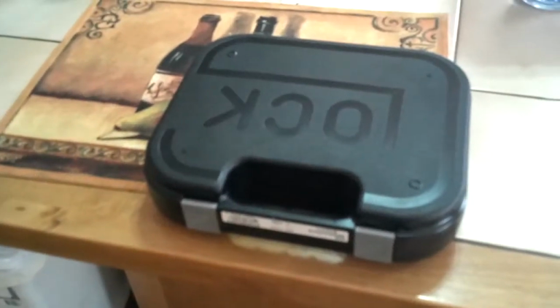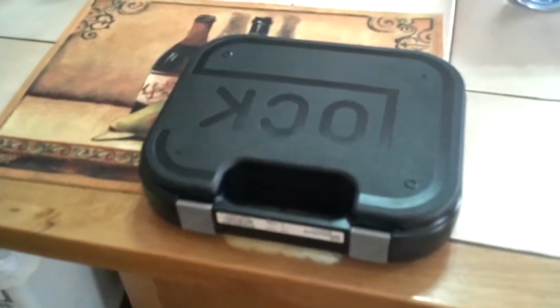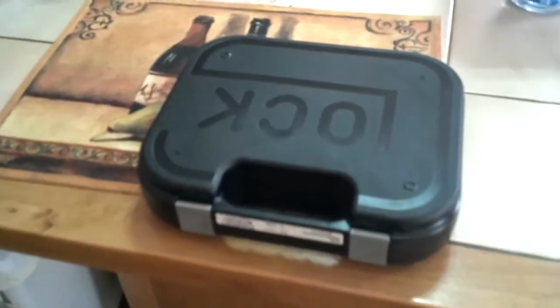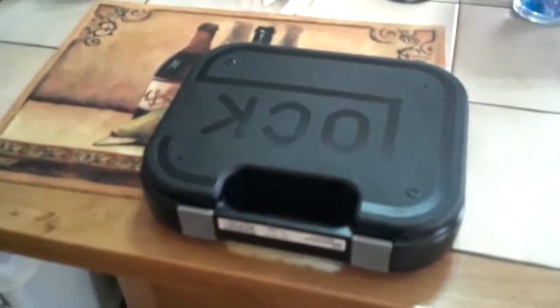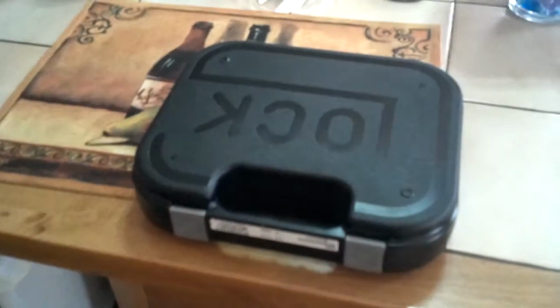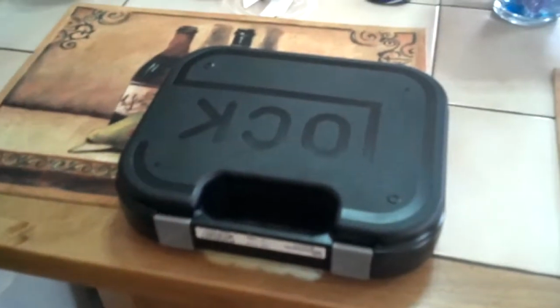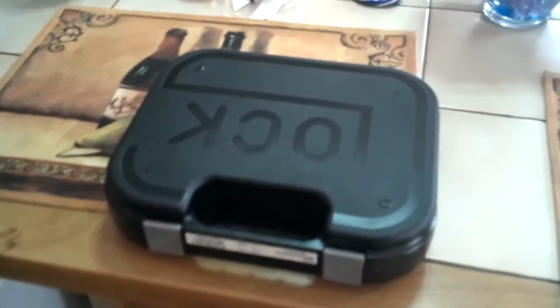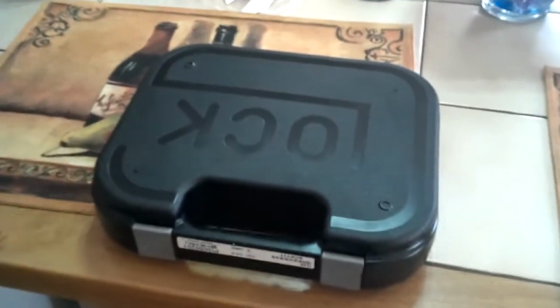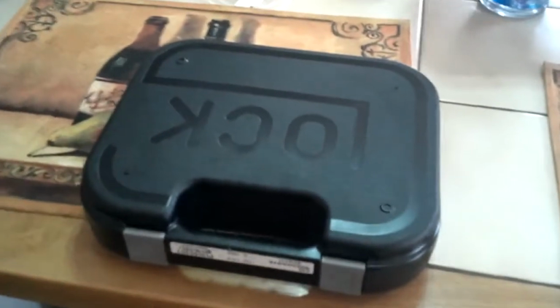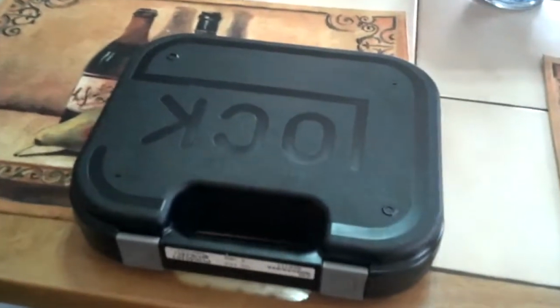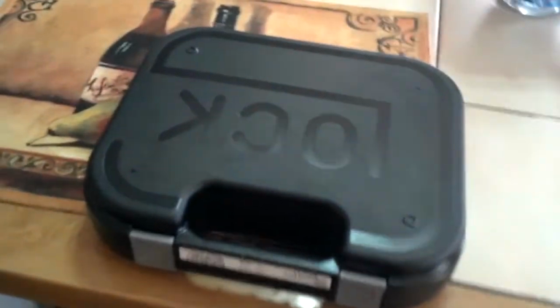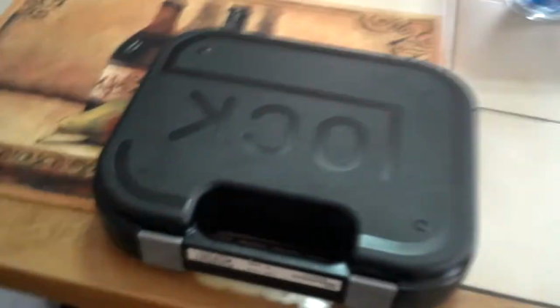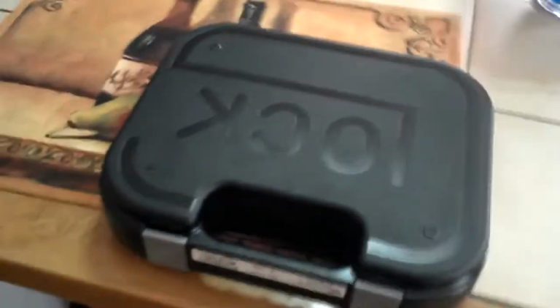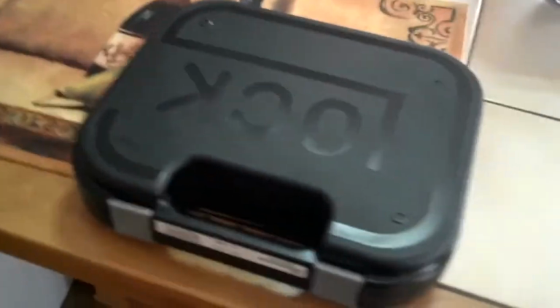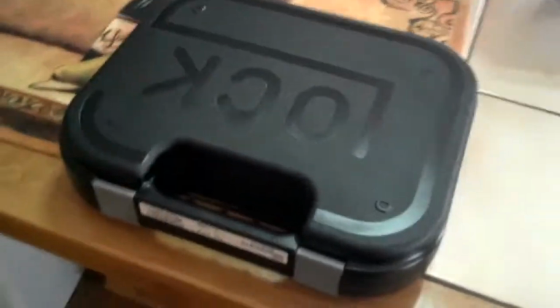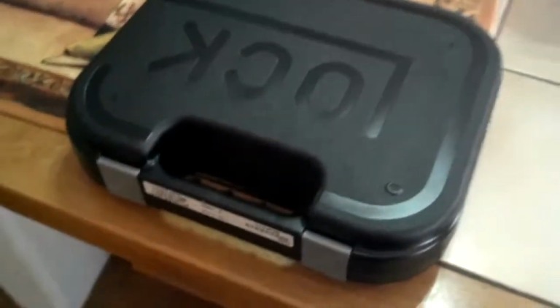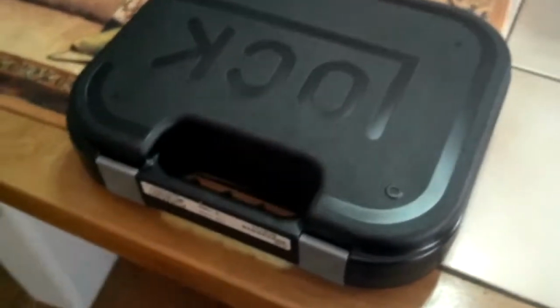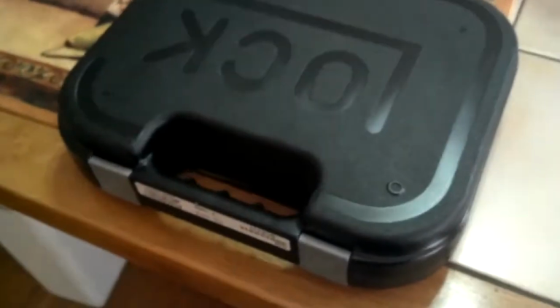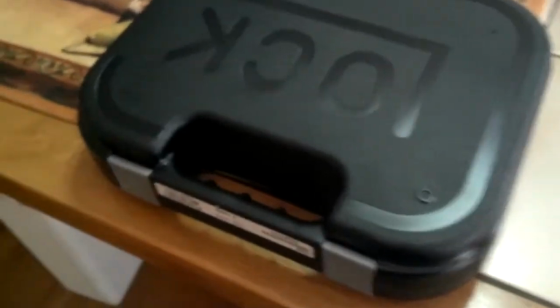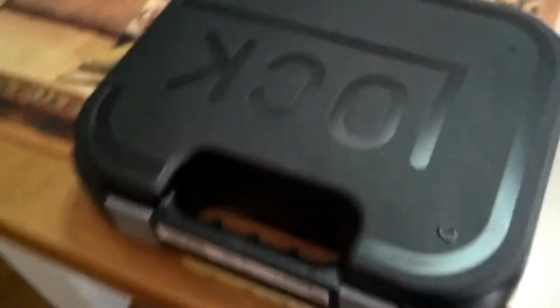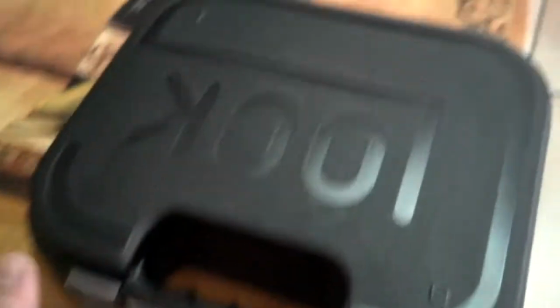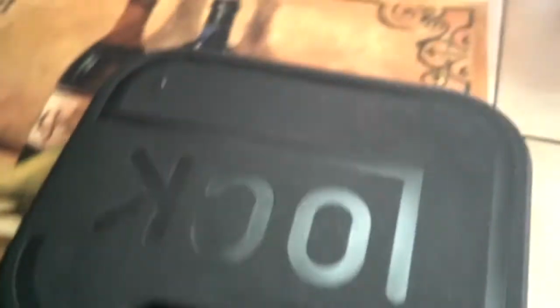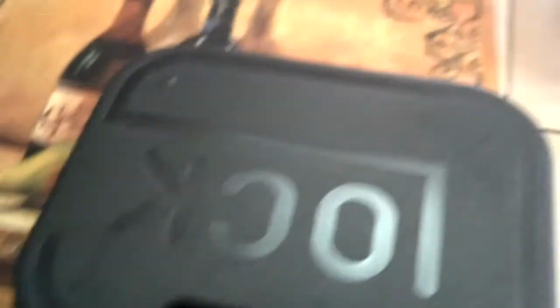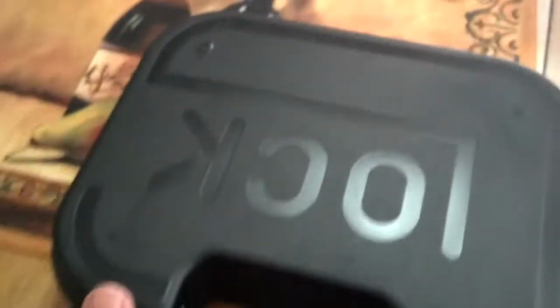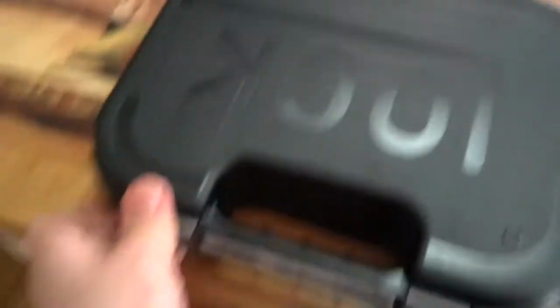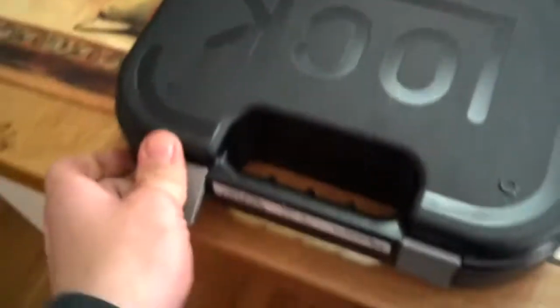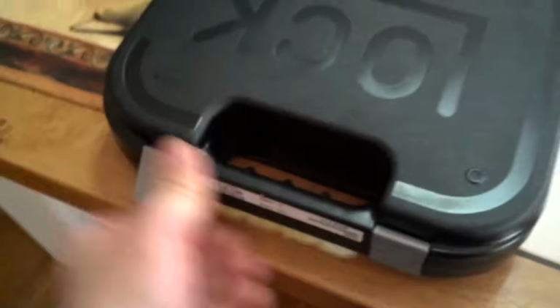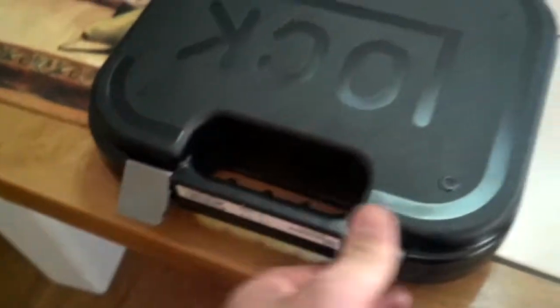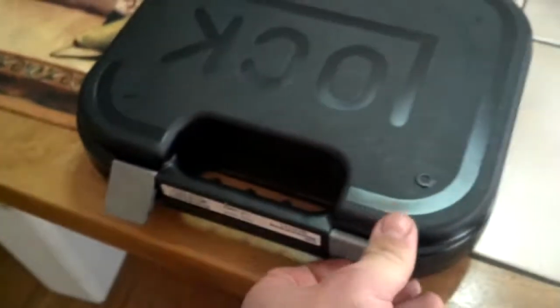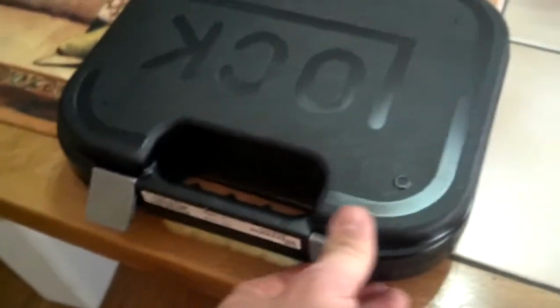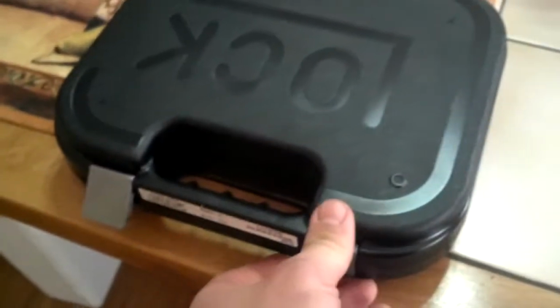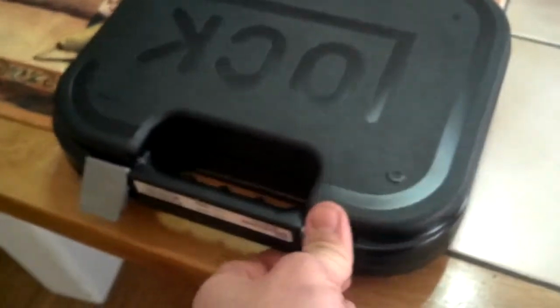Hey guys, just picked up my new Glock 30 from Heritage Gun & Coin. Let's take a look.